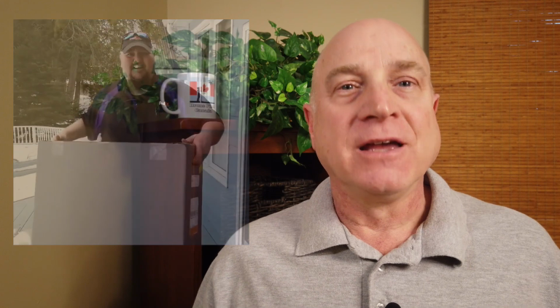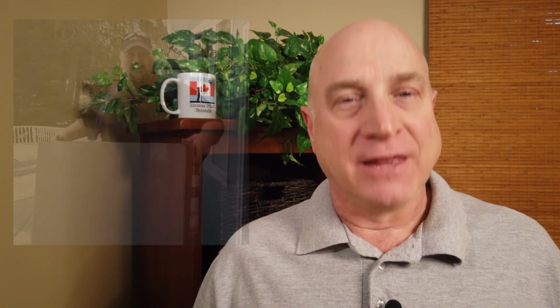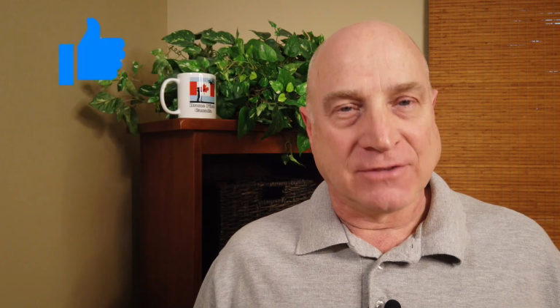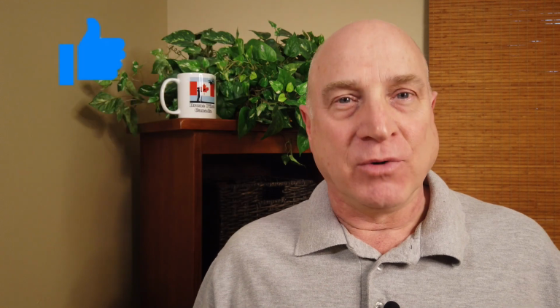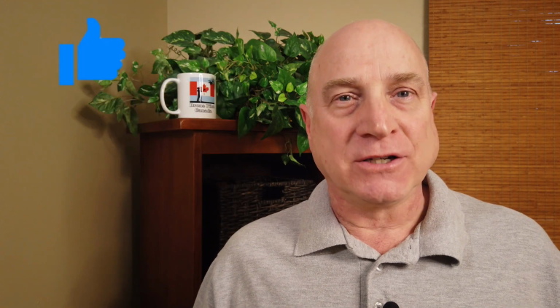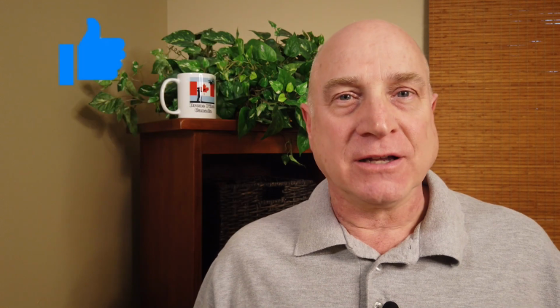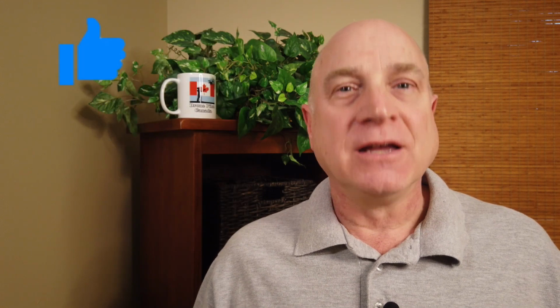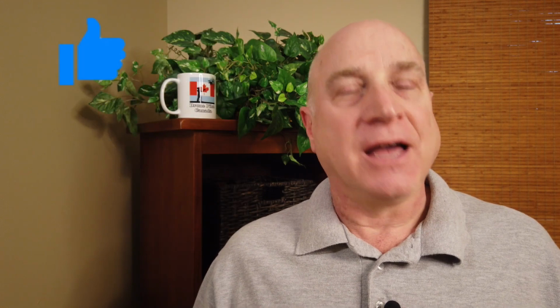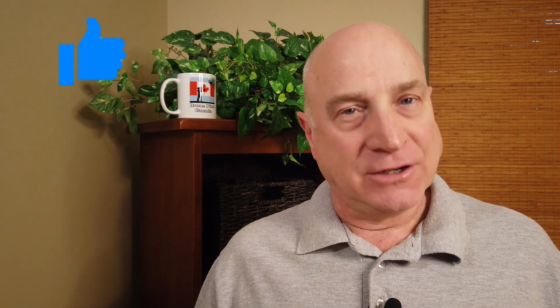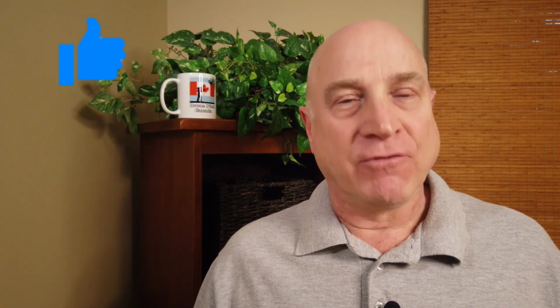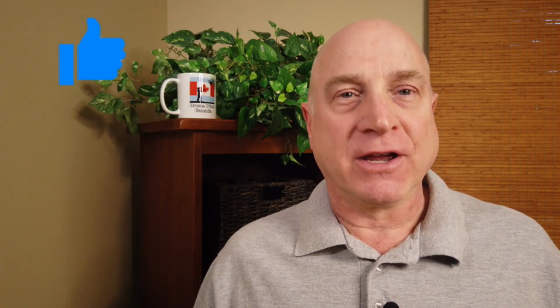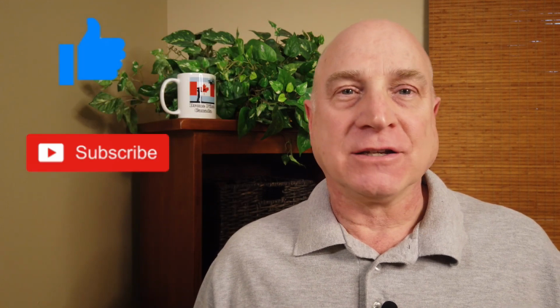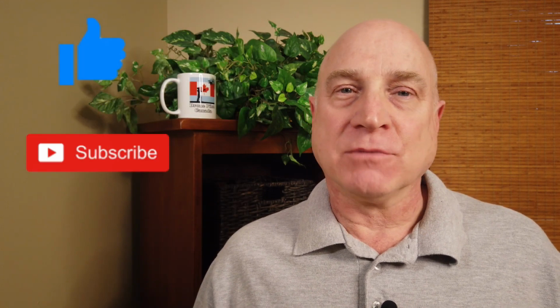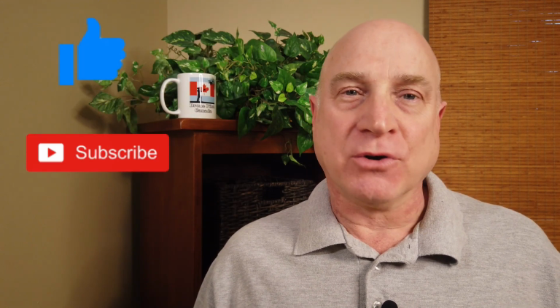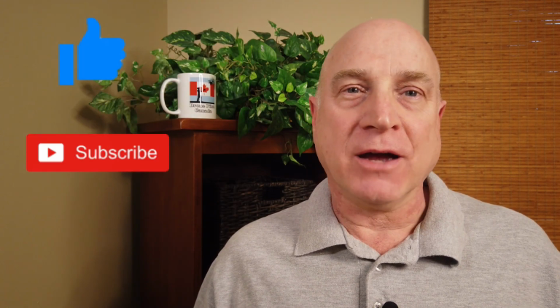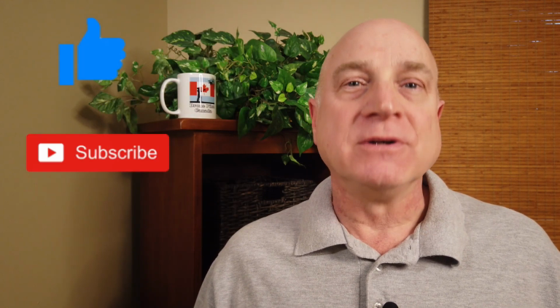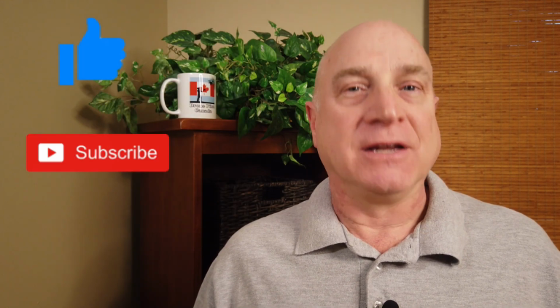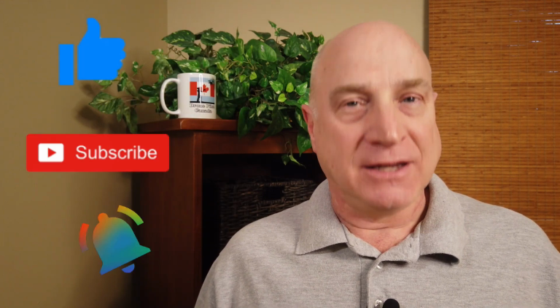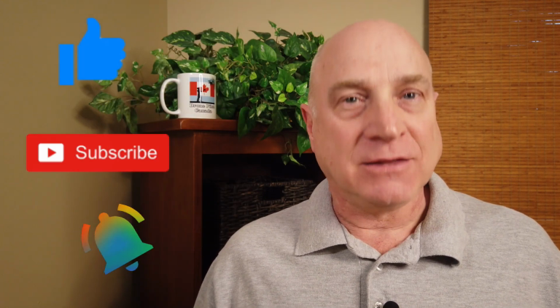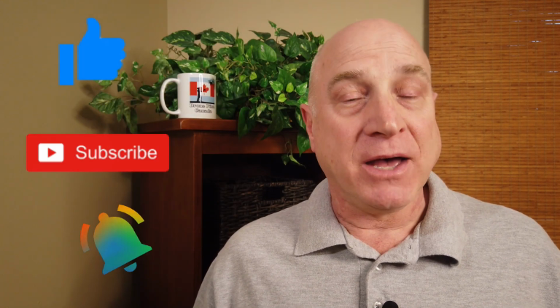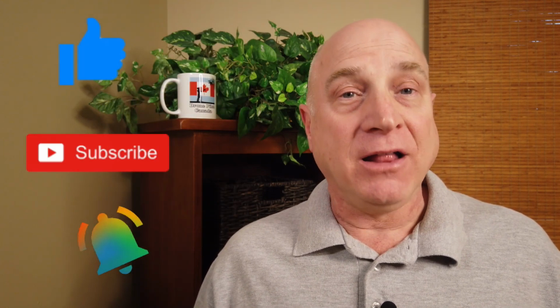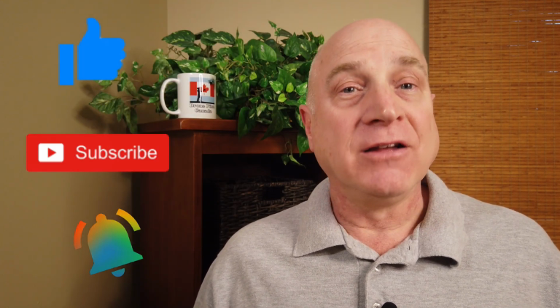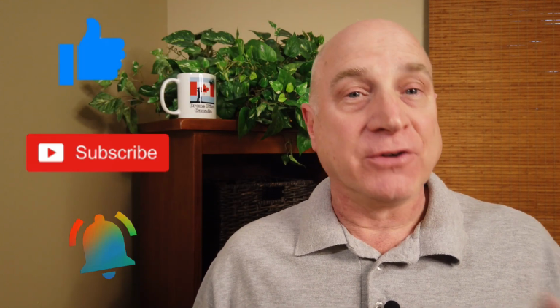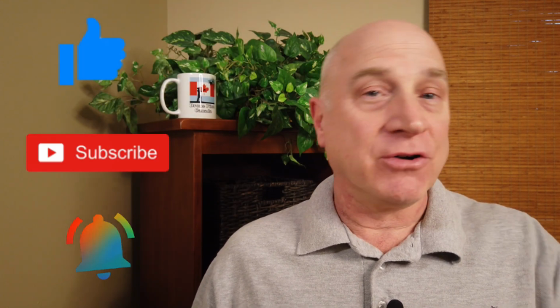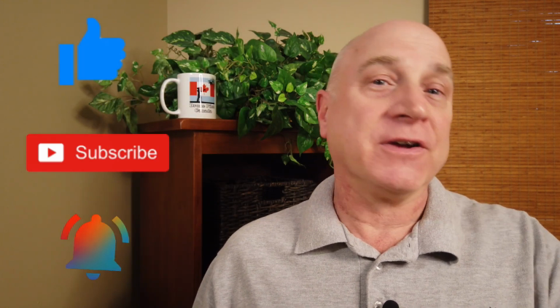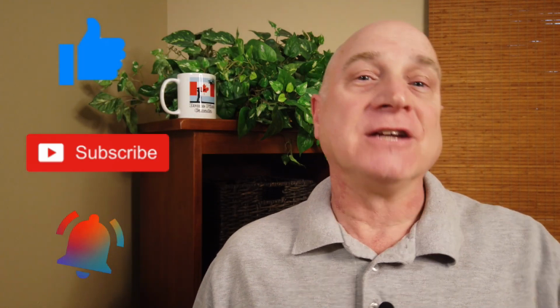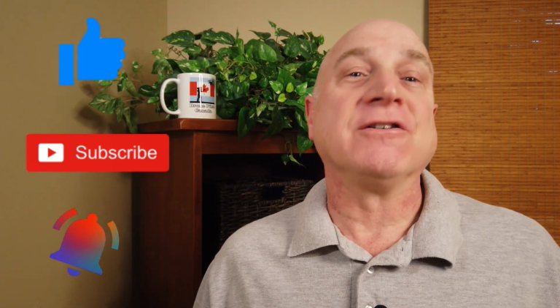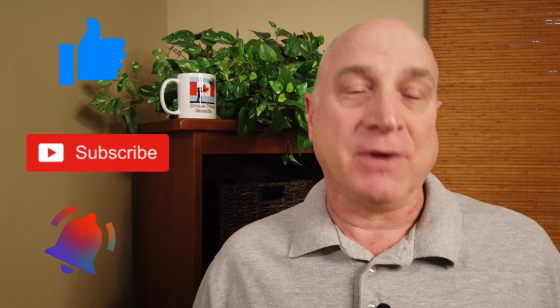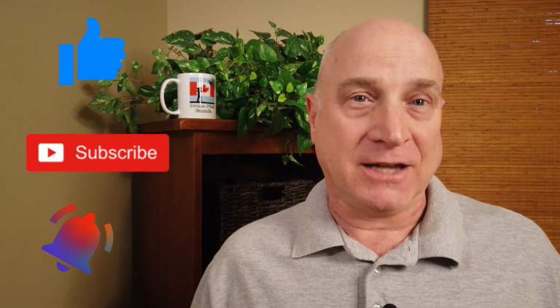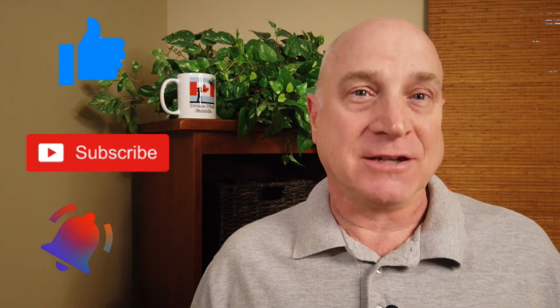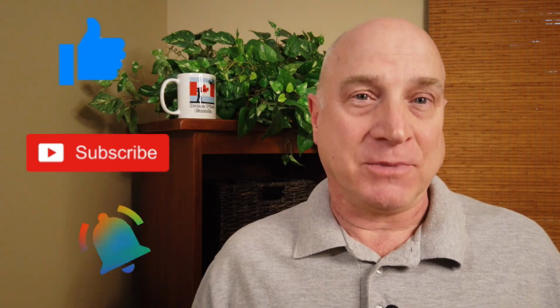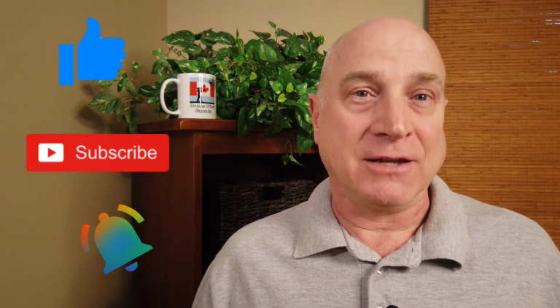Thanks for watching, and don't forget to subscribe and hit the bell for notification of my next update.